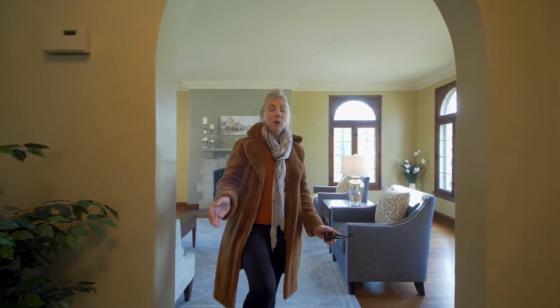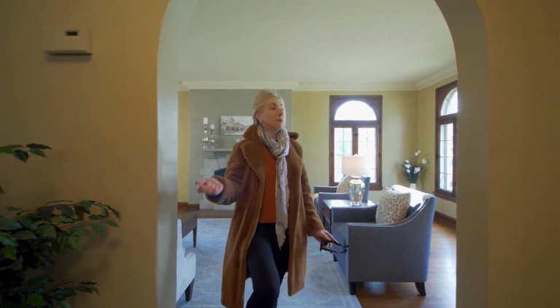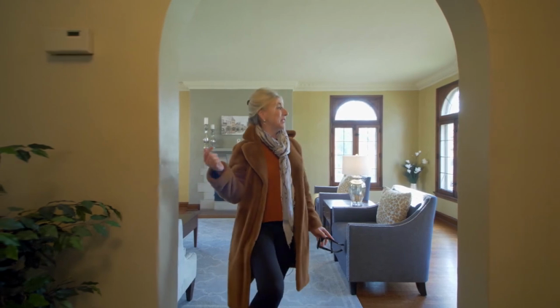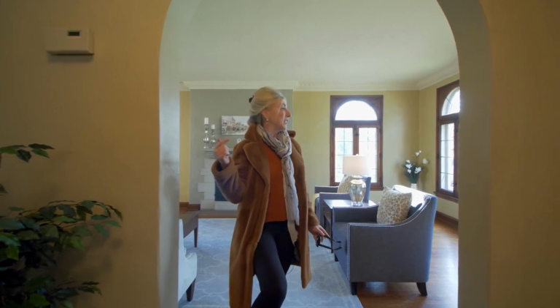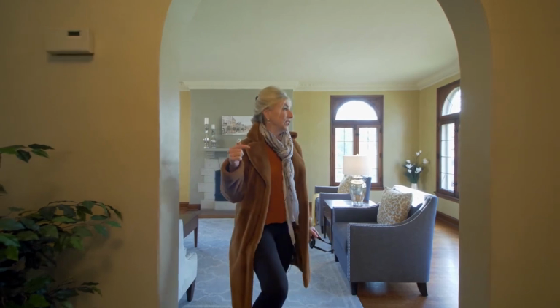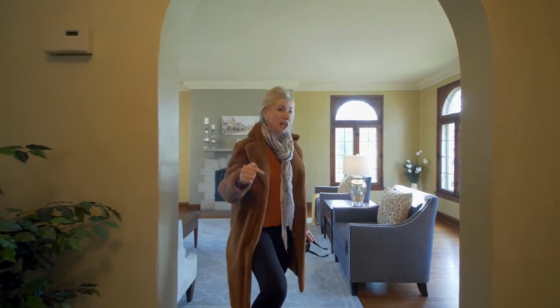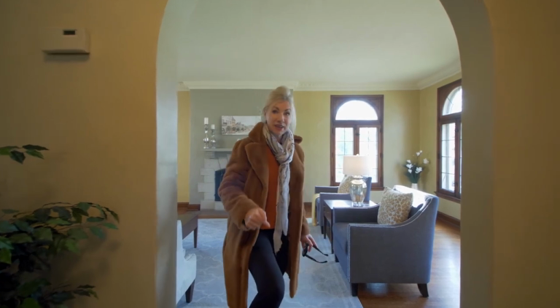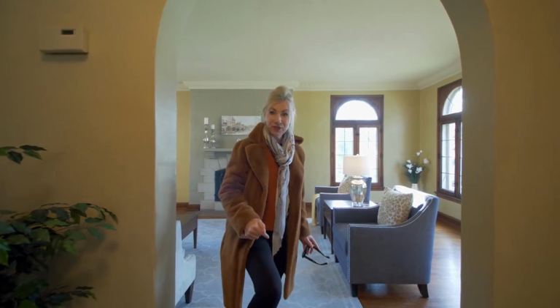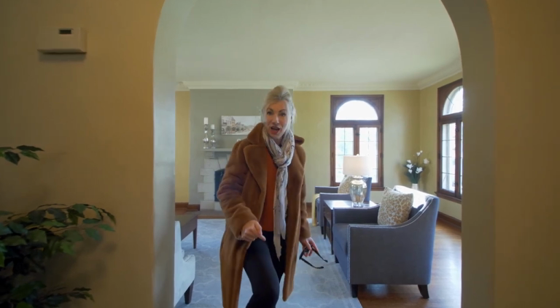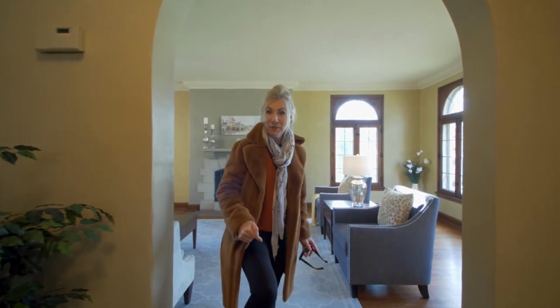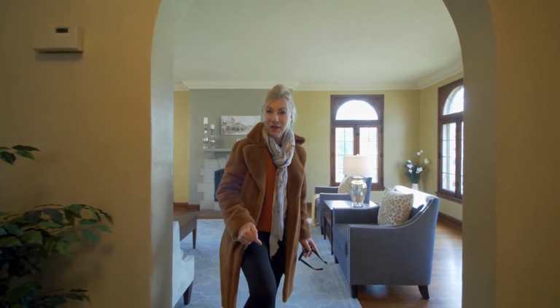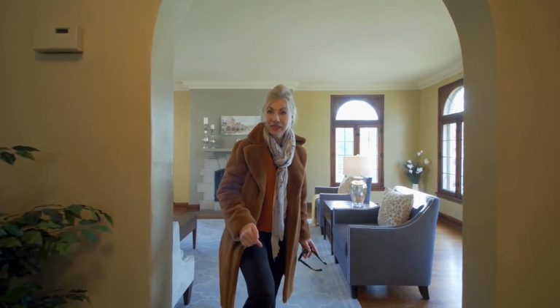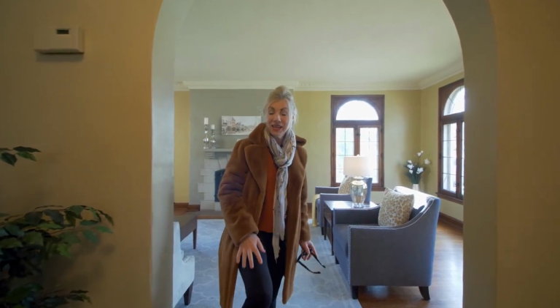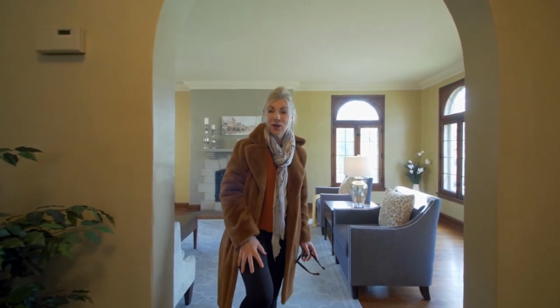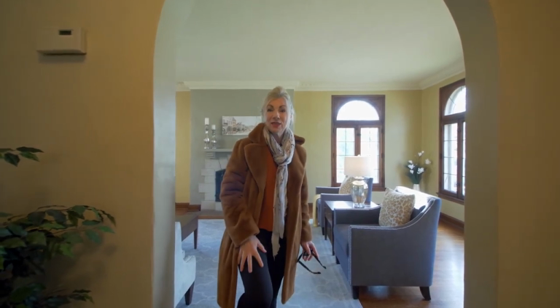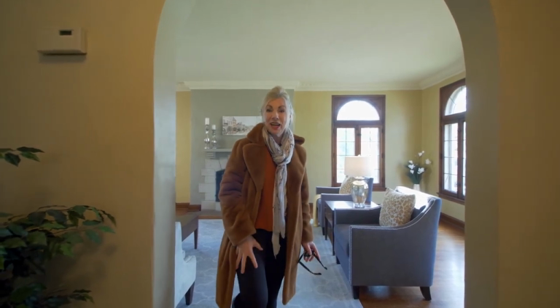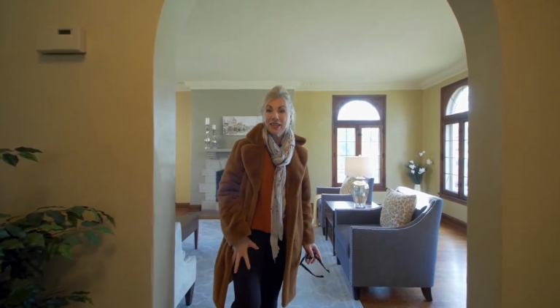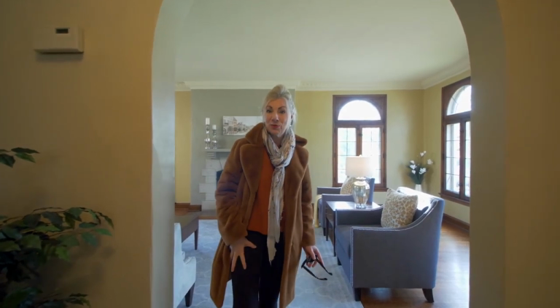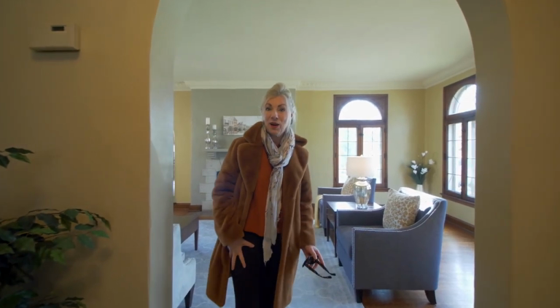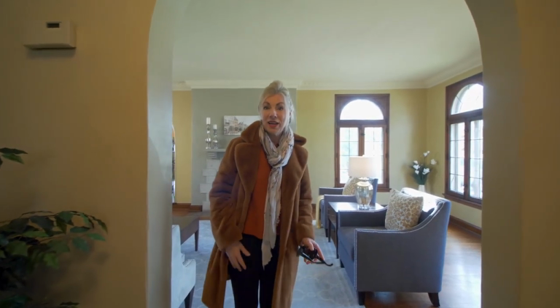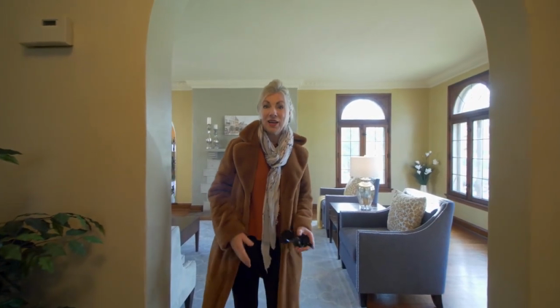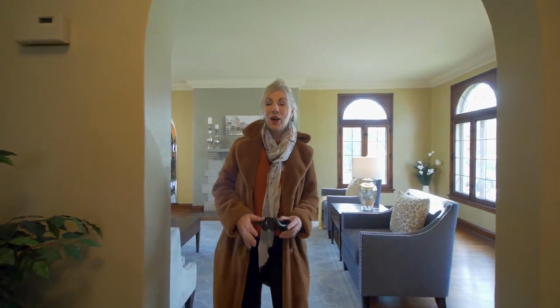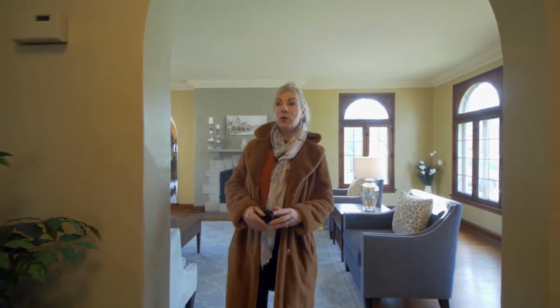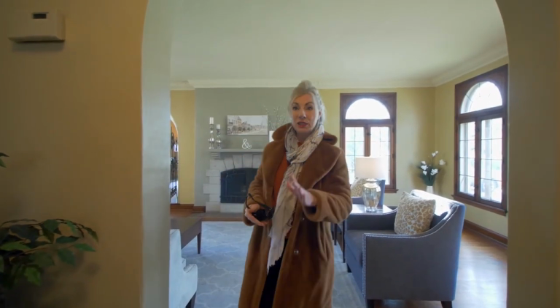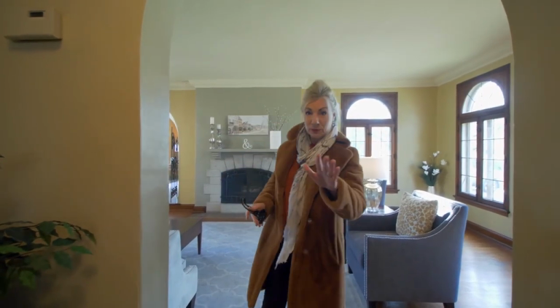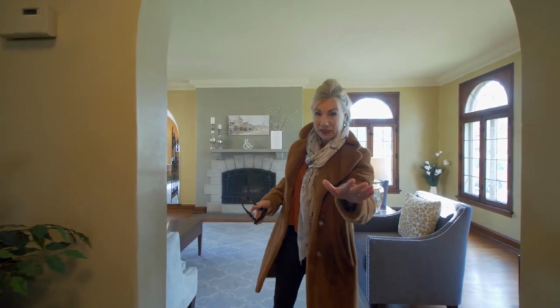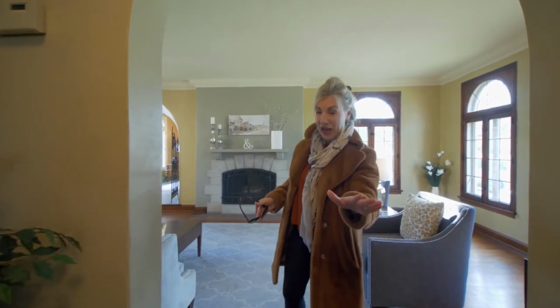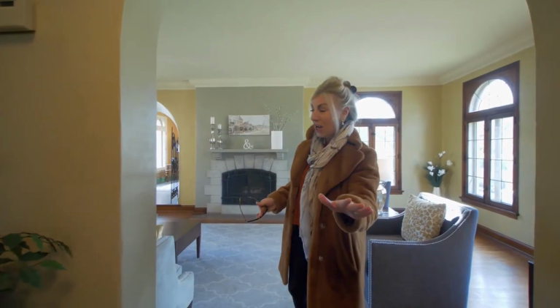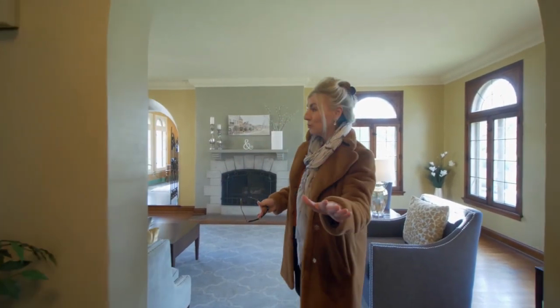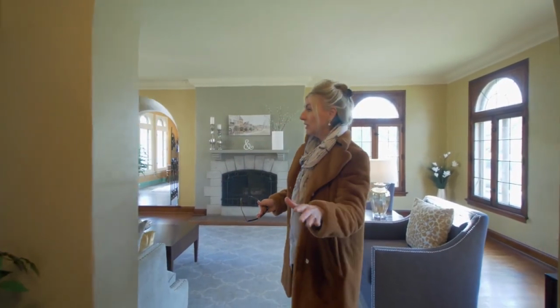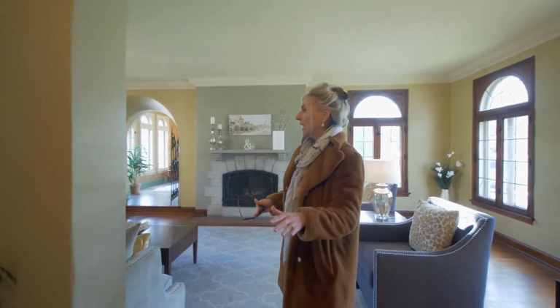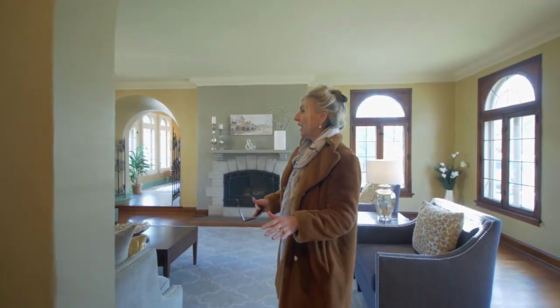We spent a lot of time on this house getting it ready. We're a little bit casual today.